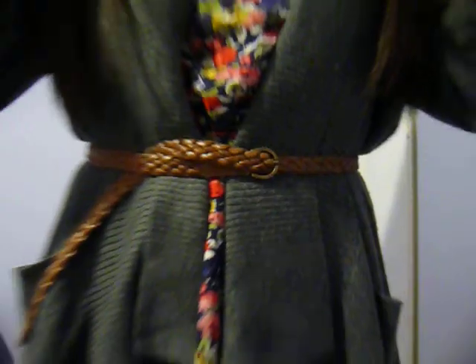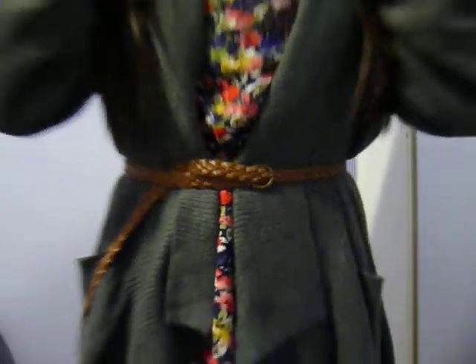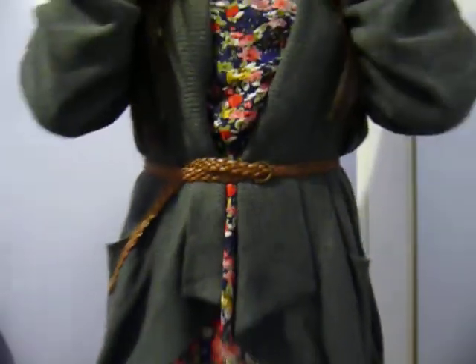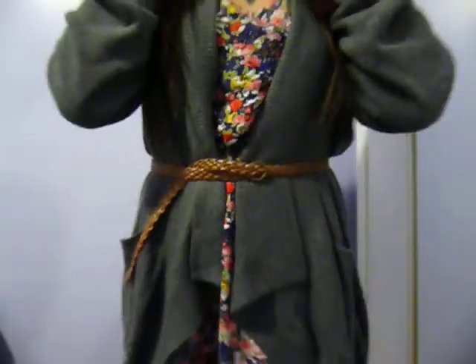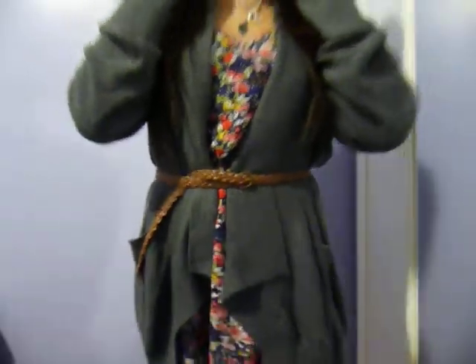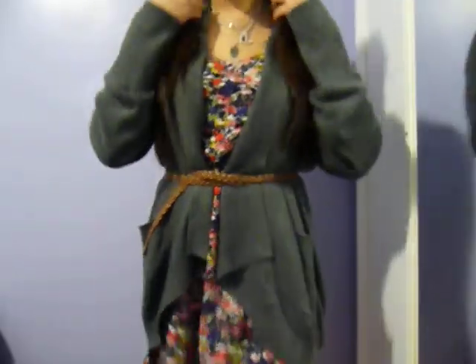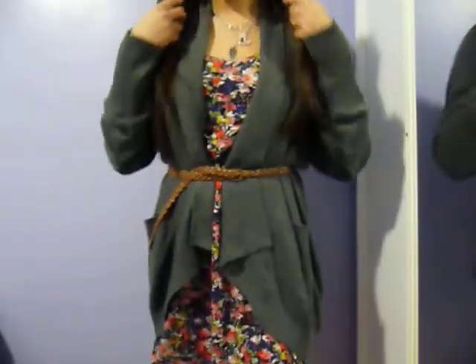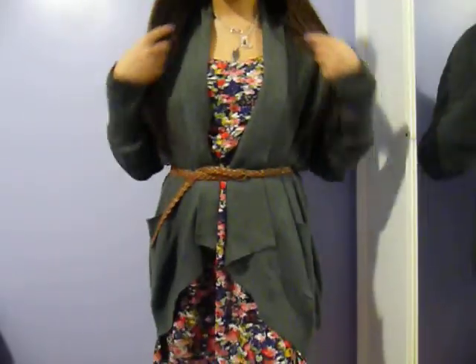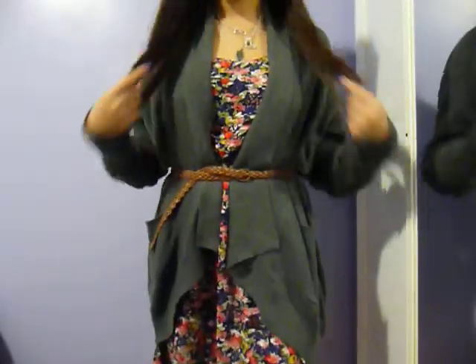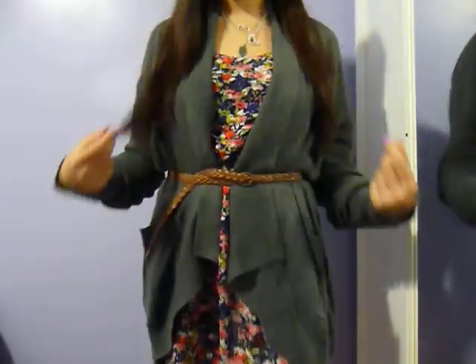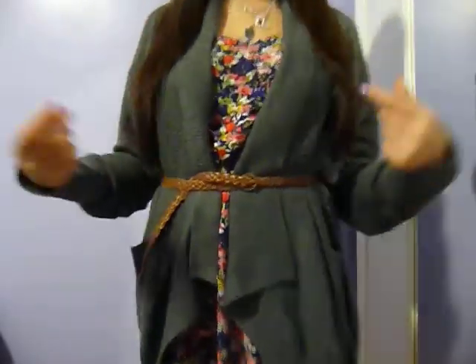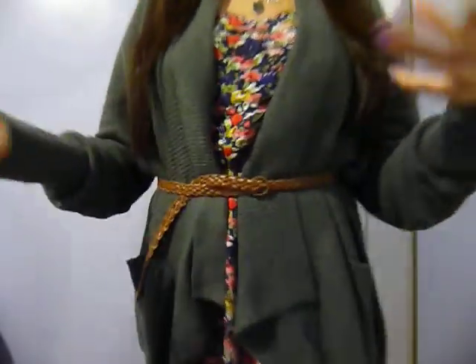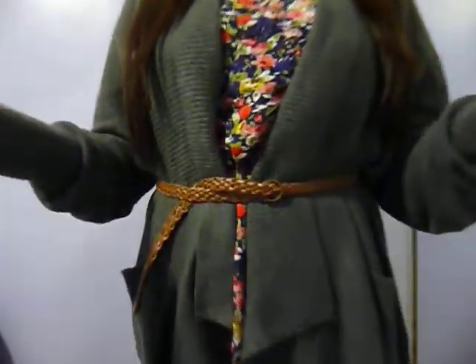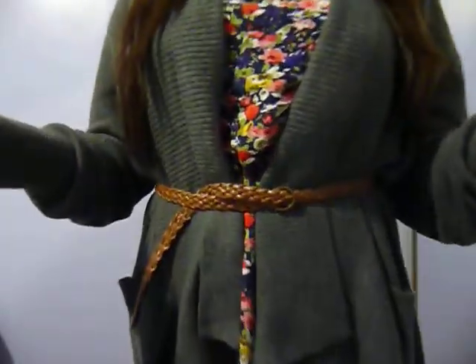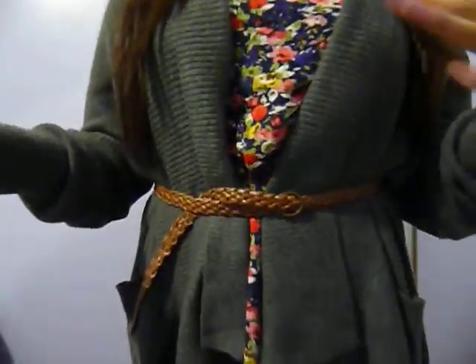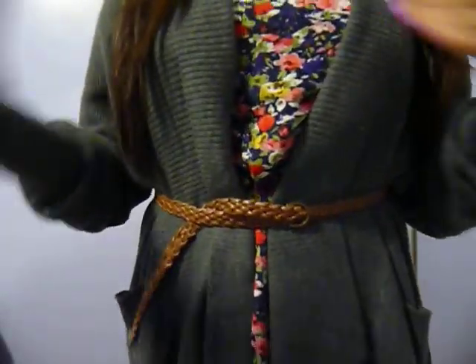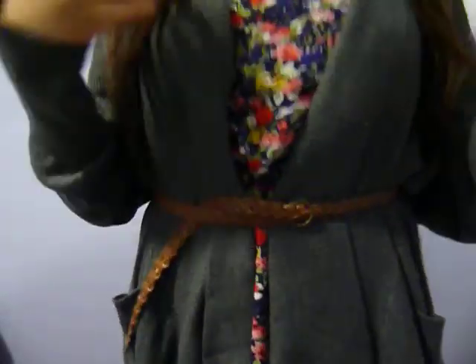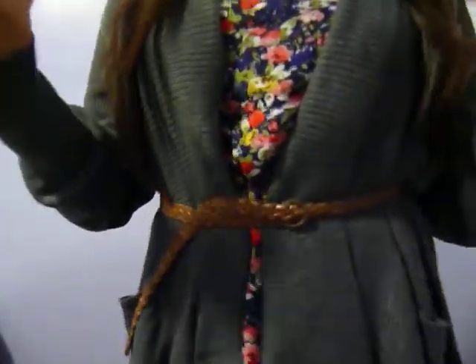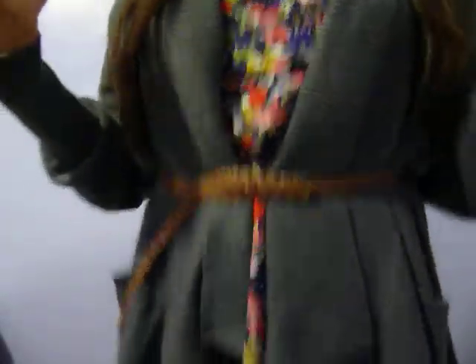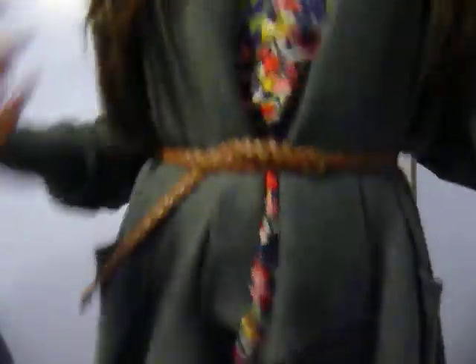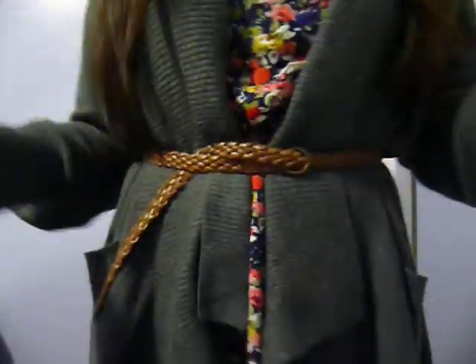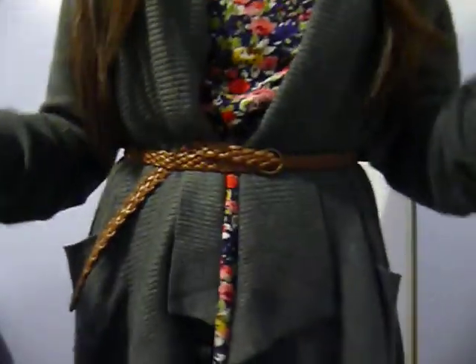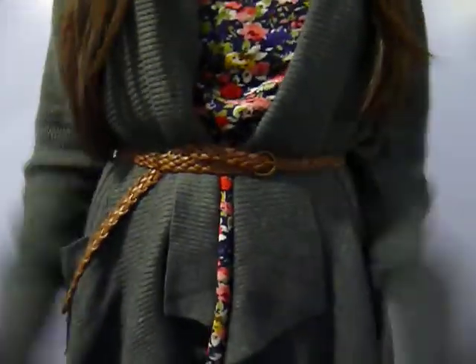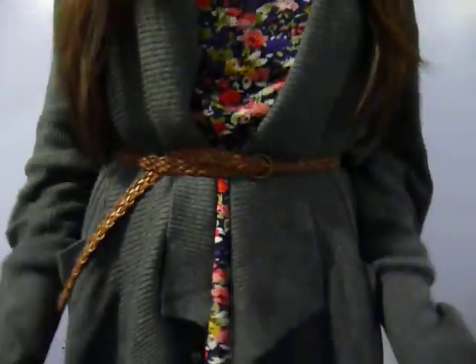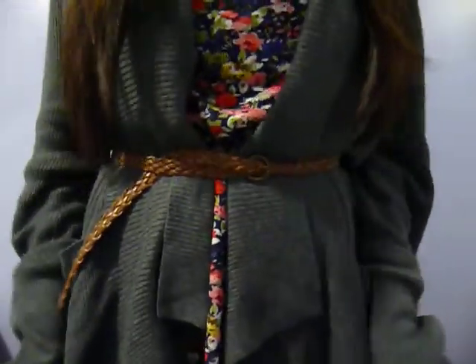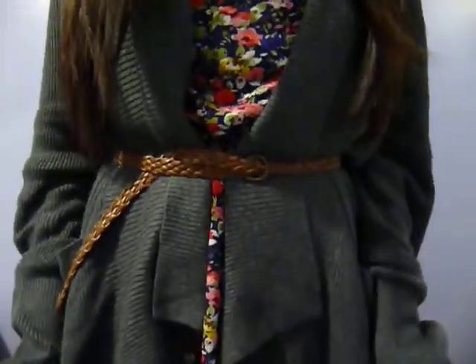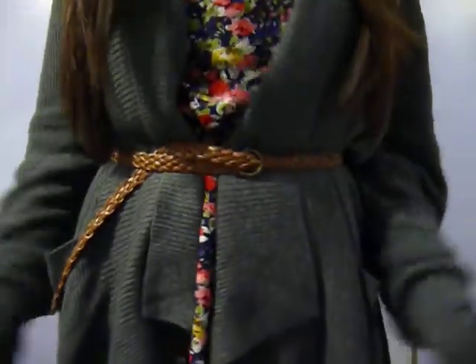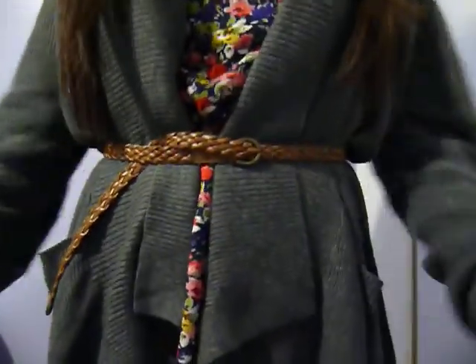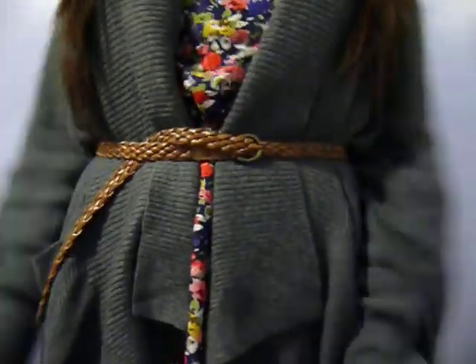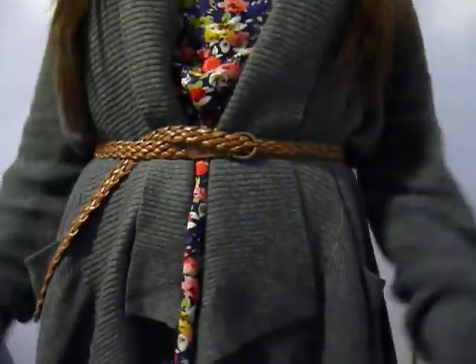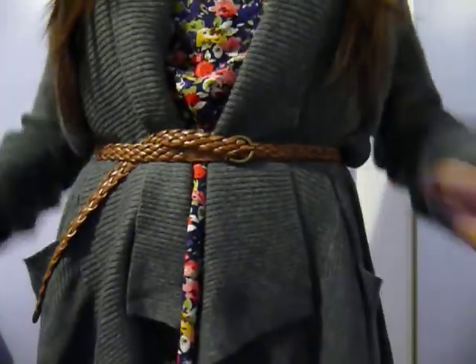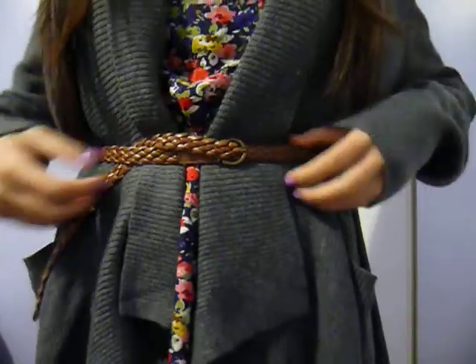Hi guys! I went to a barbecue today so I'm going to show you my outfit.